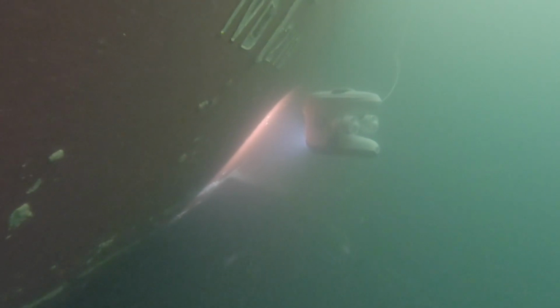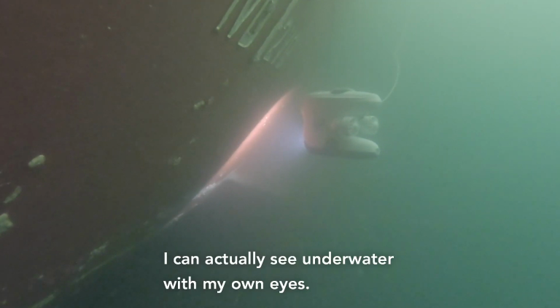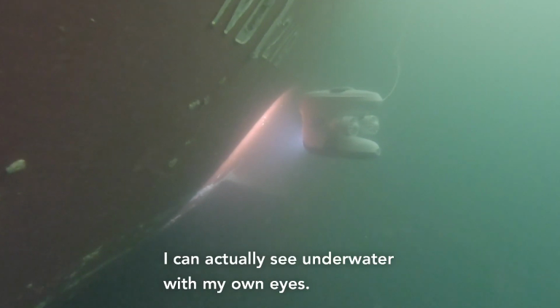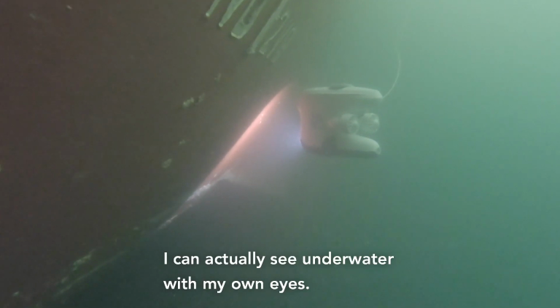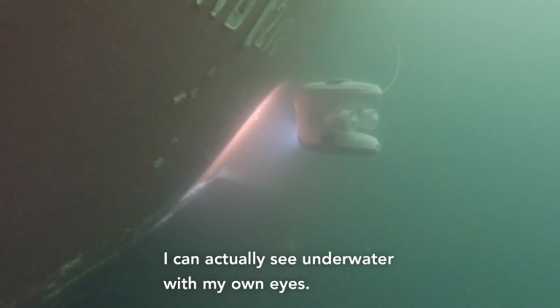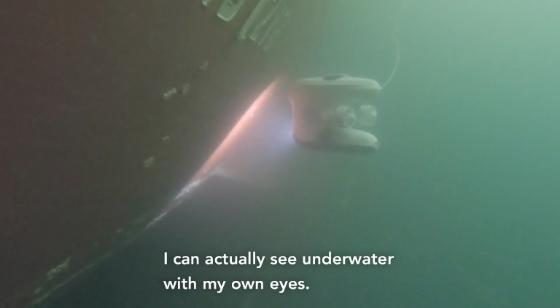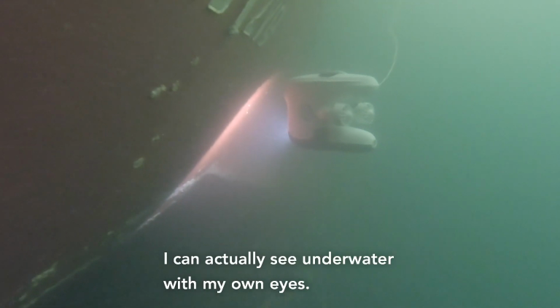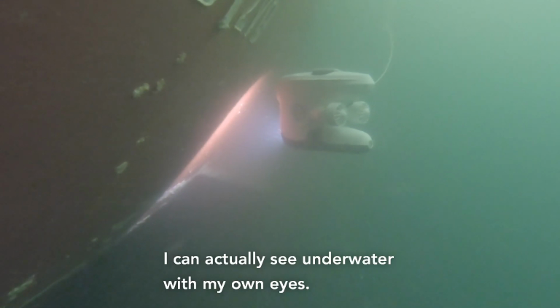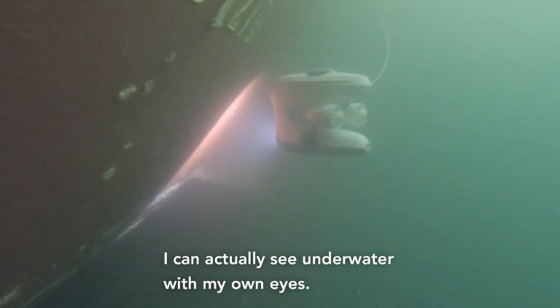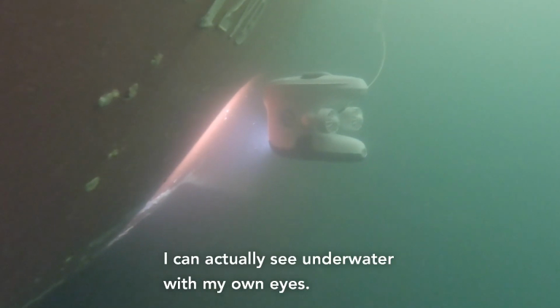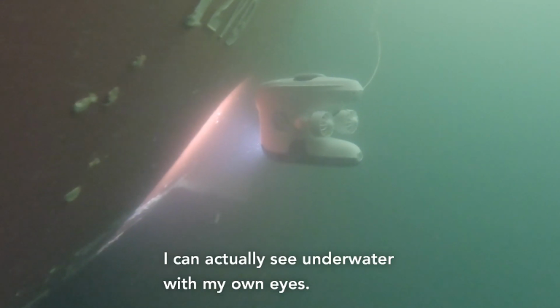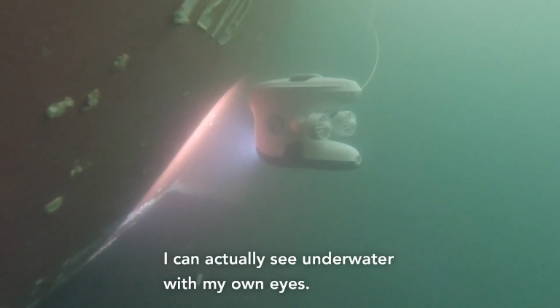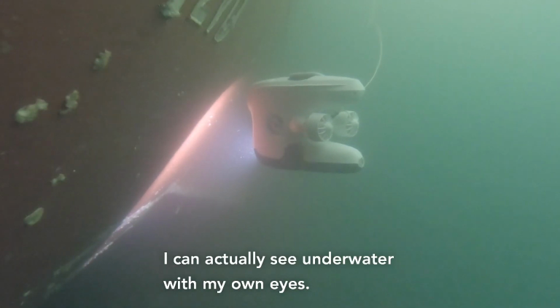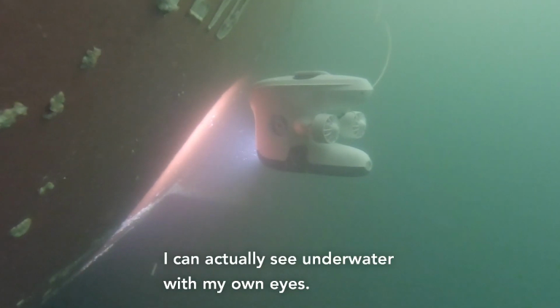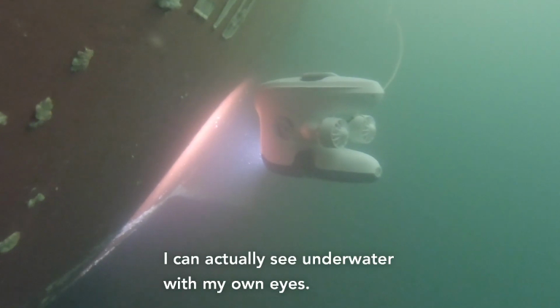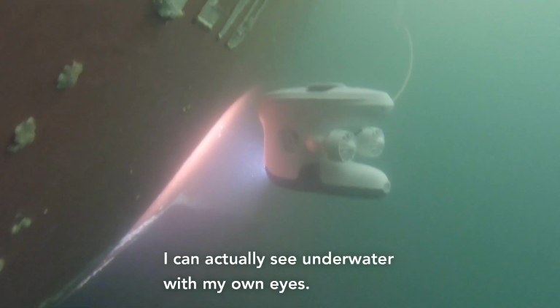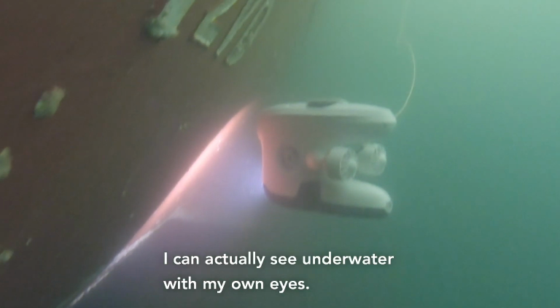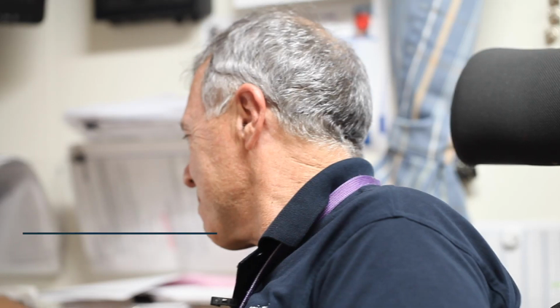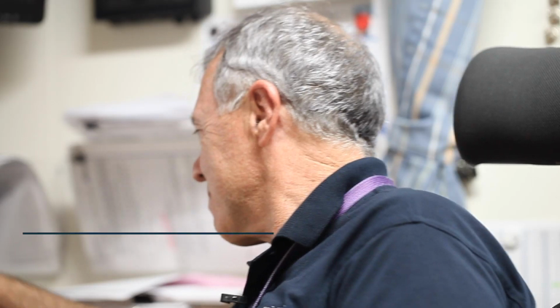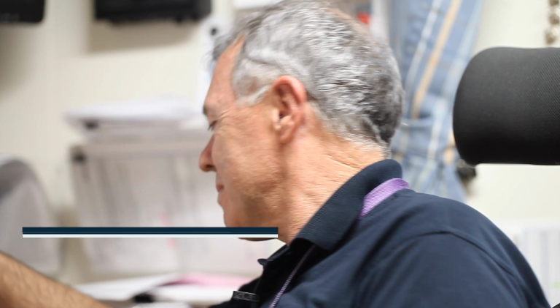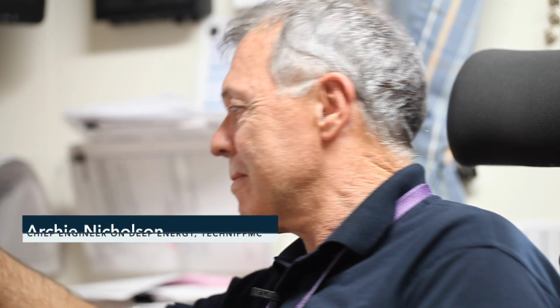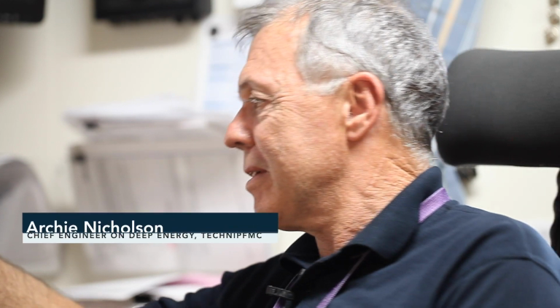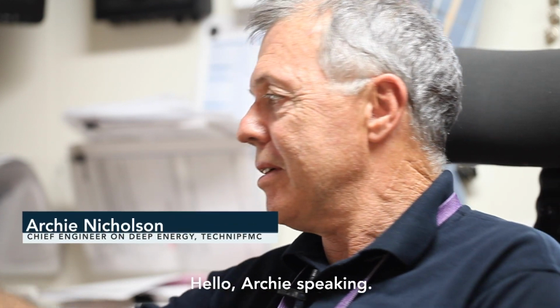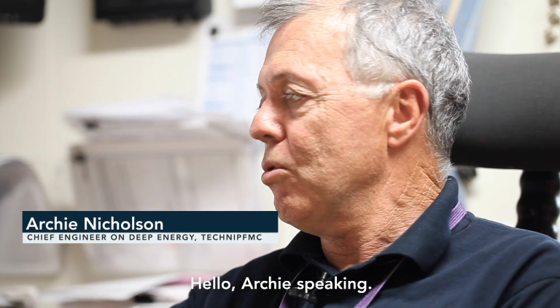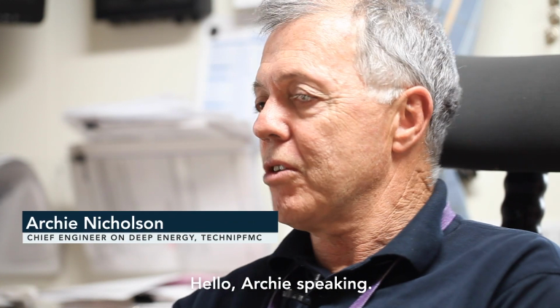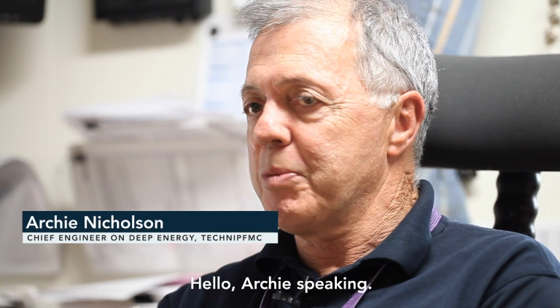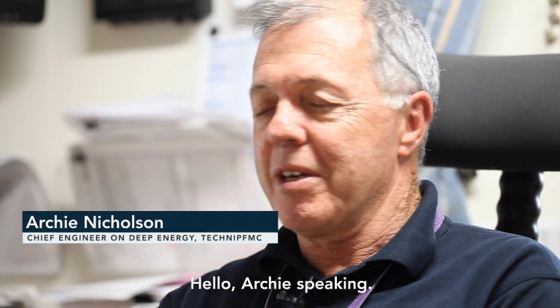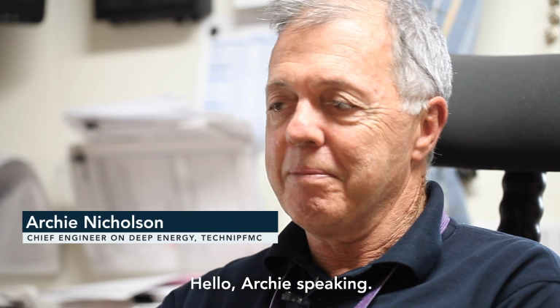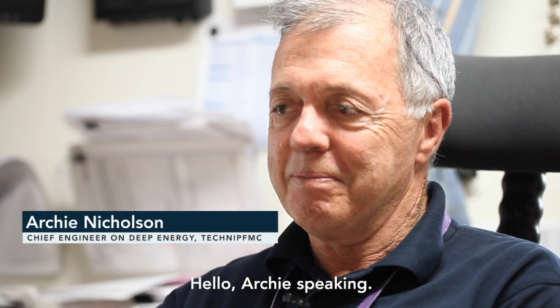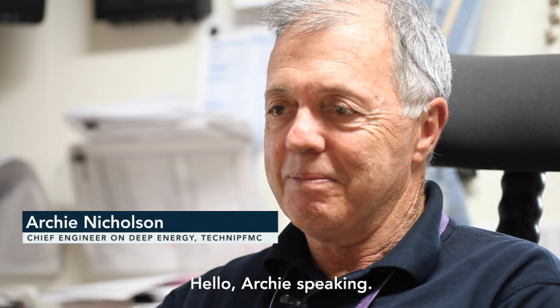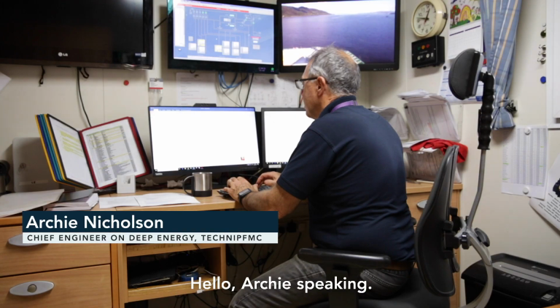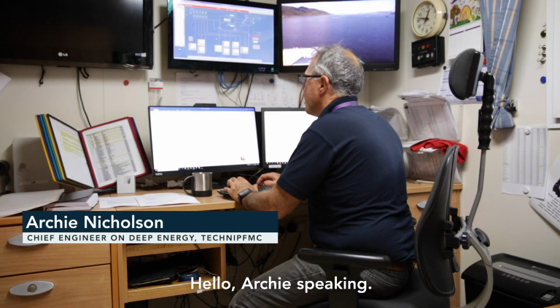I can actually see underwater with my own eyes. Hello, Archie speaking. Hello Archie, it's Chris.